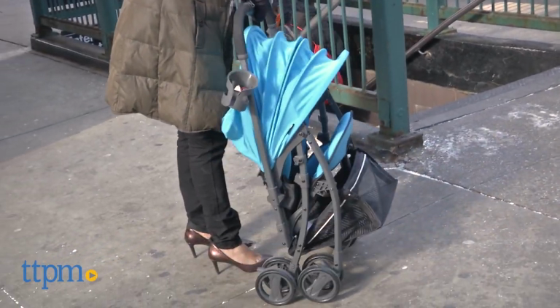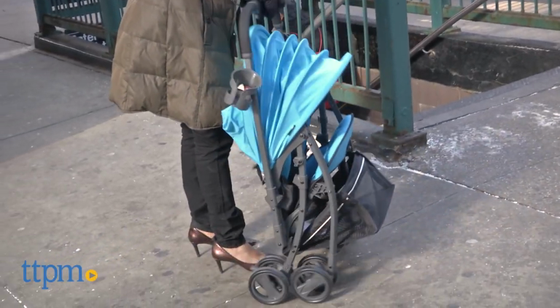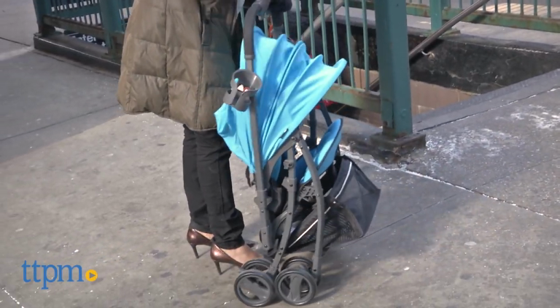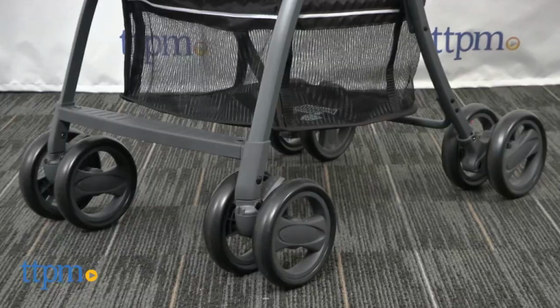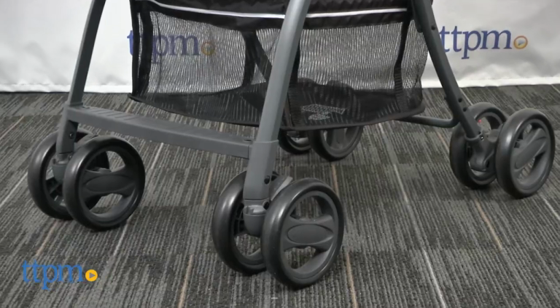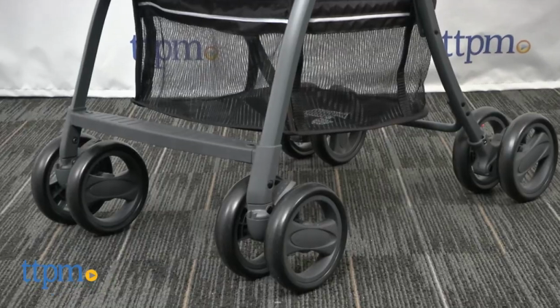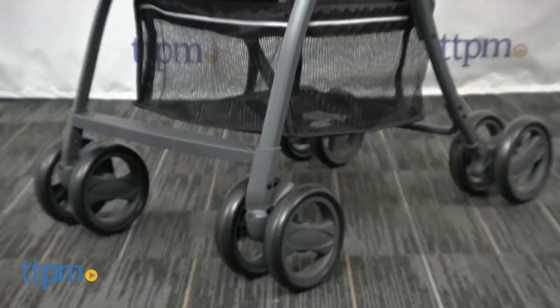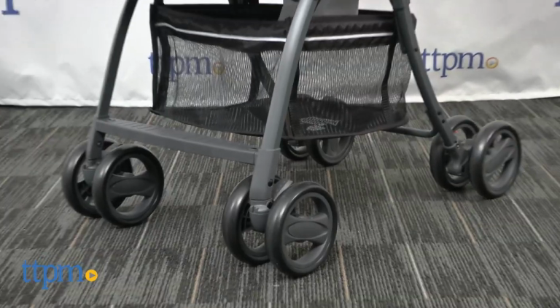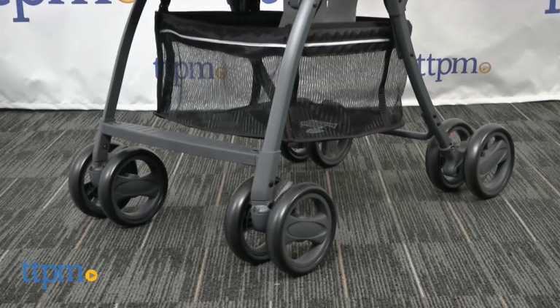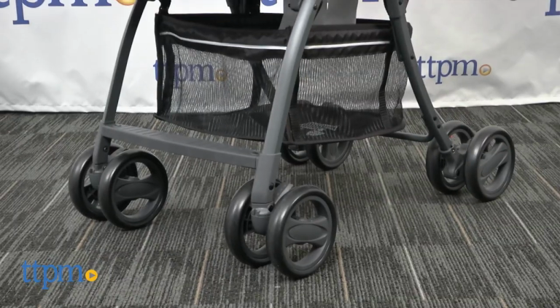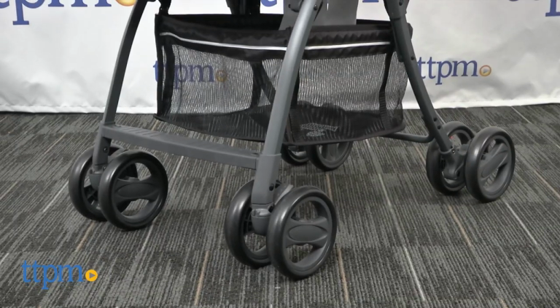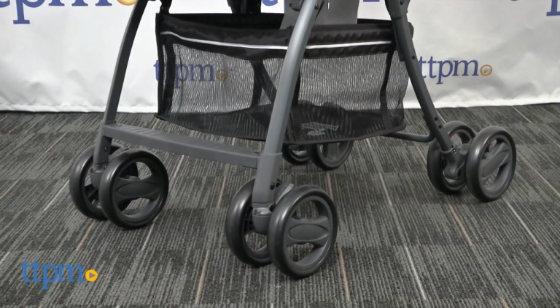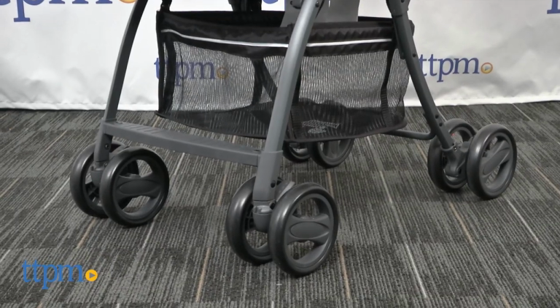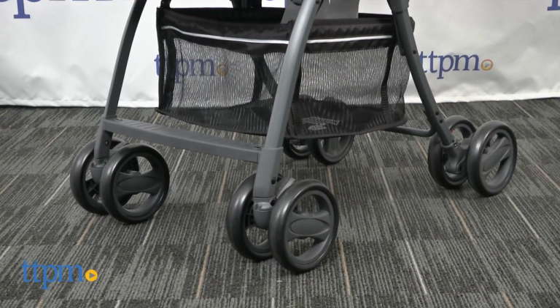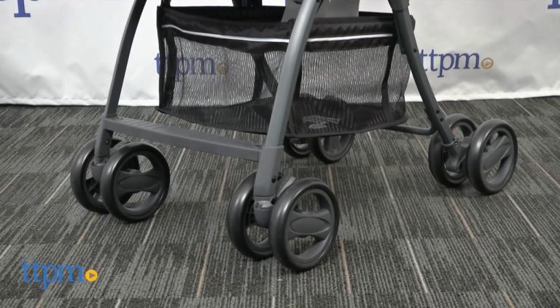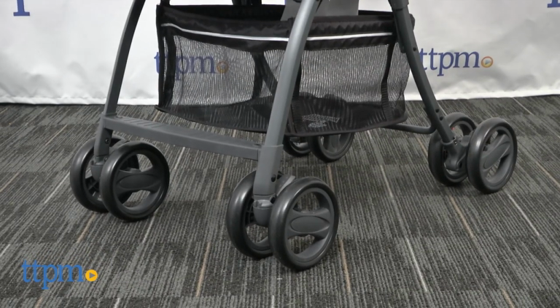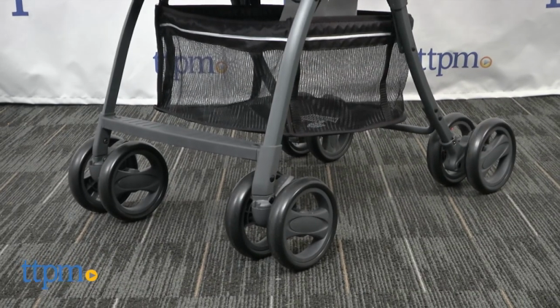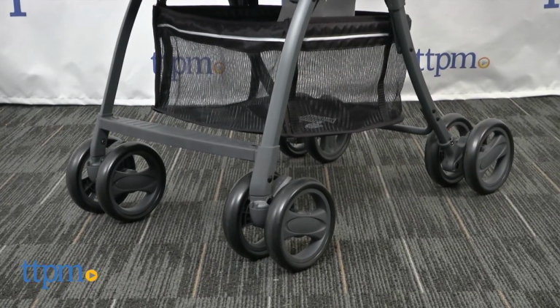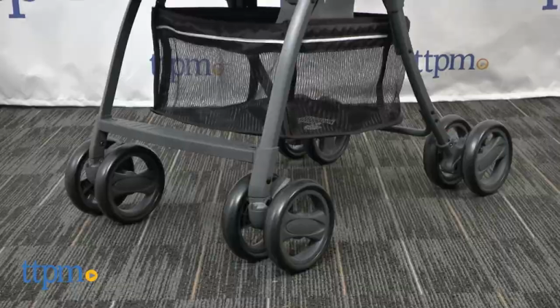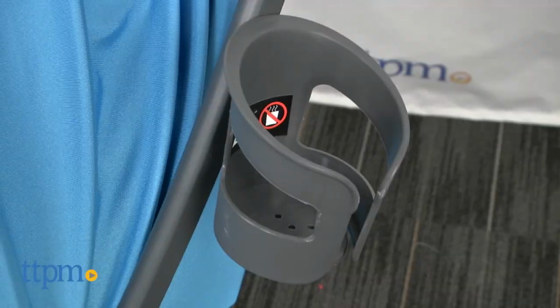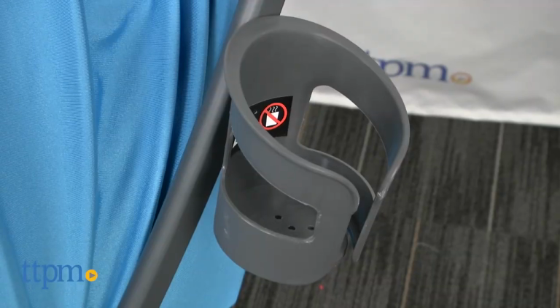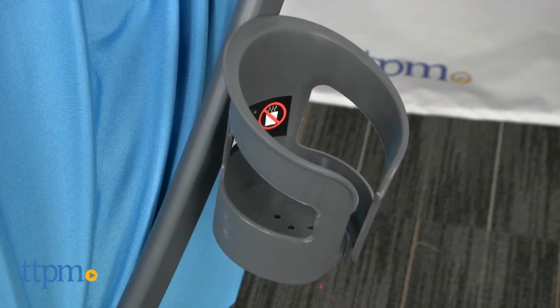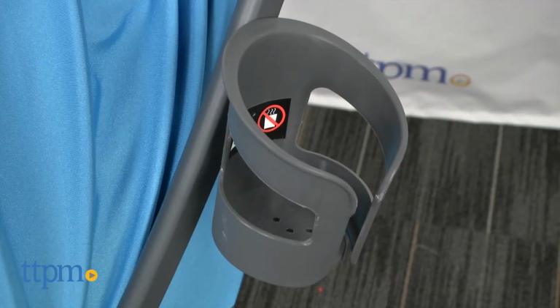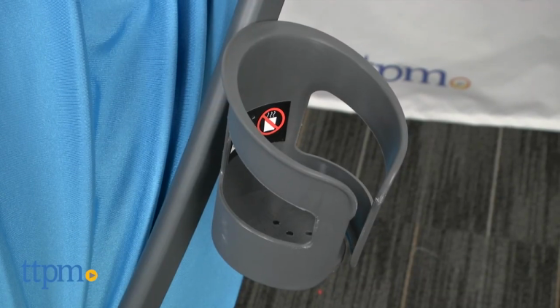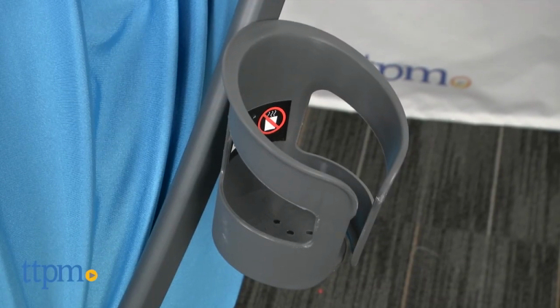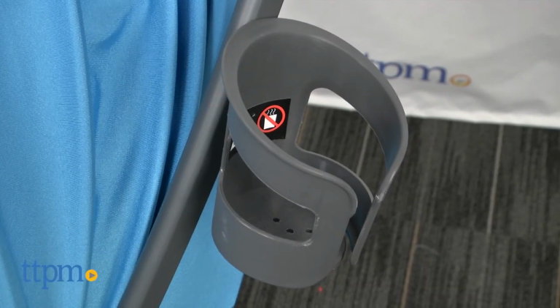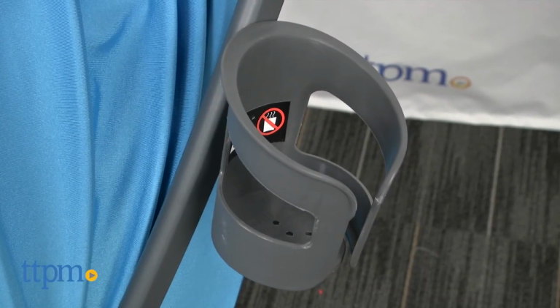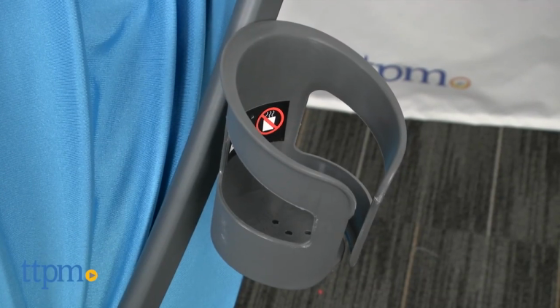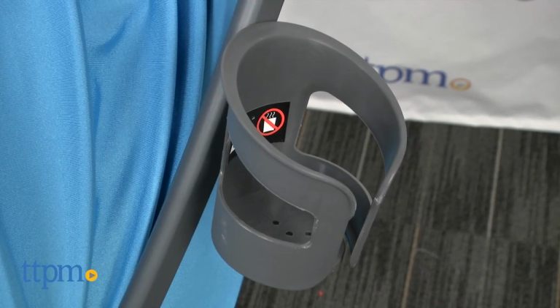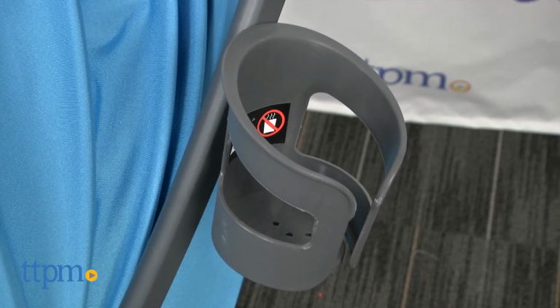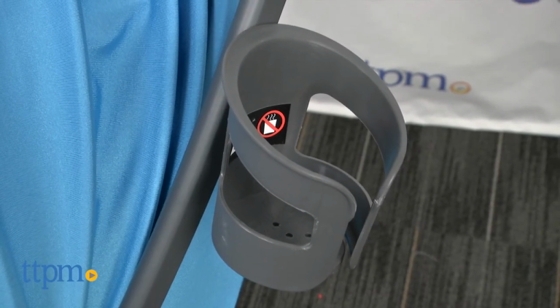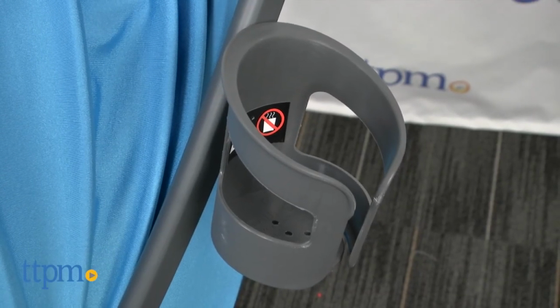The wheels are small with a foam cushion for catching some of the bumps on the road. Two cup holders are included.